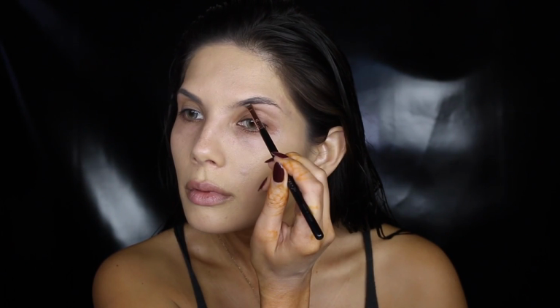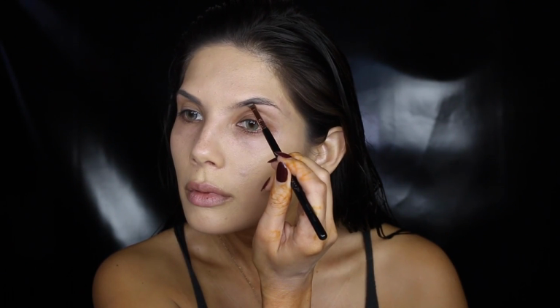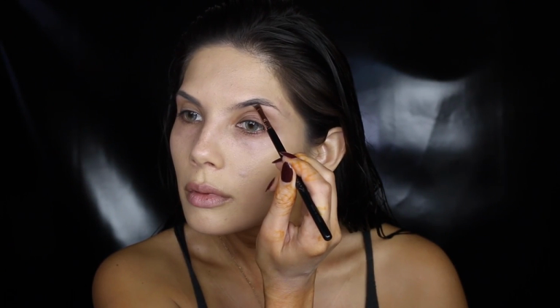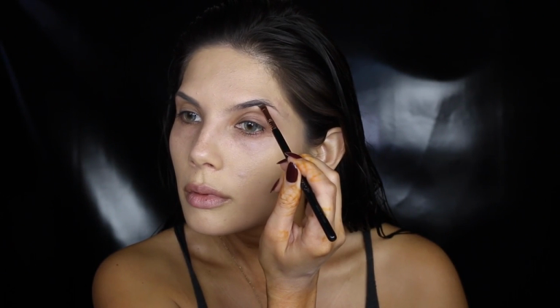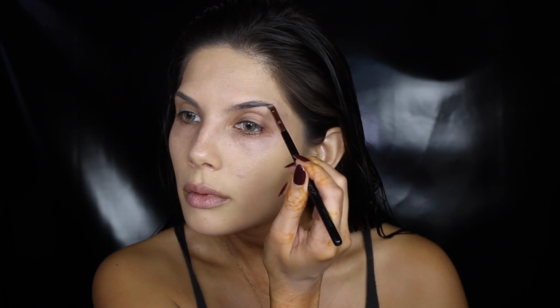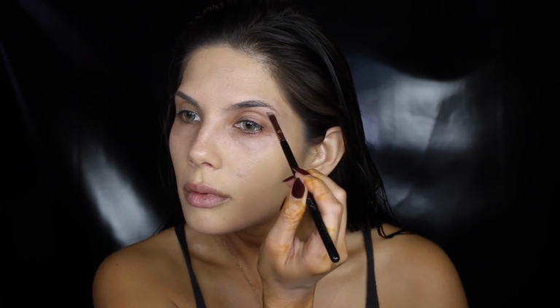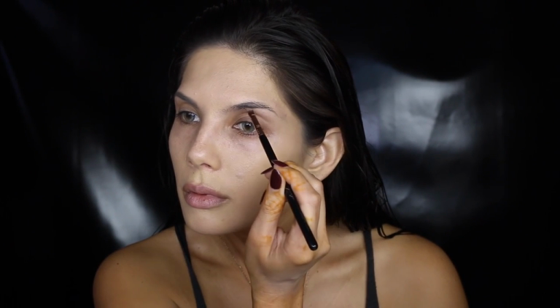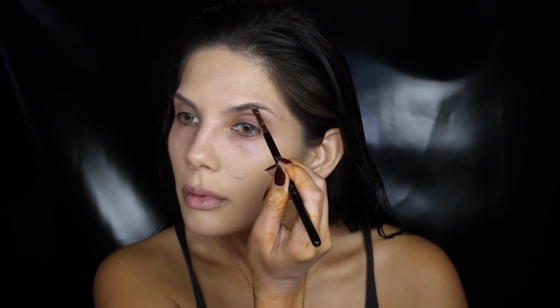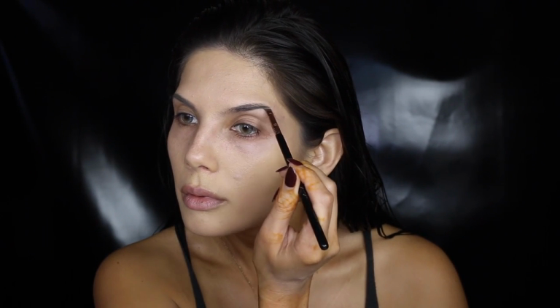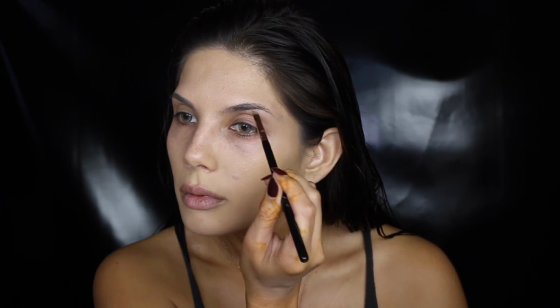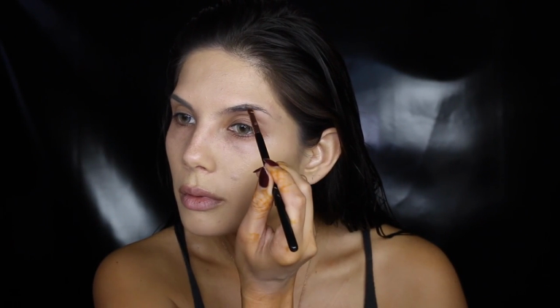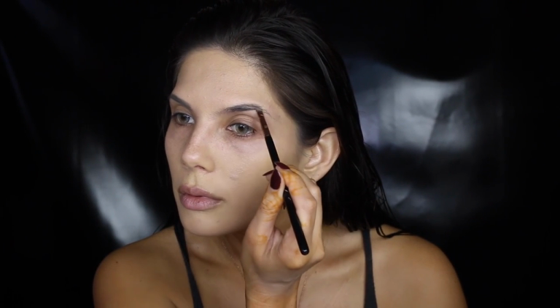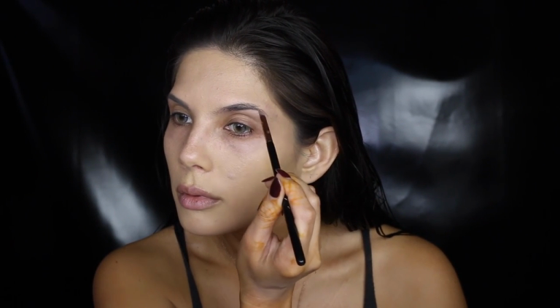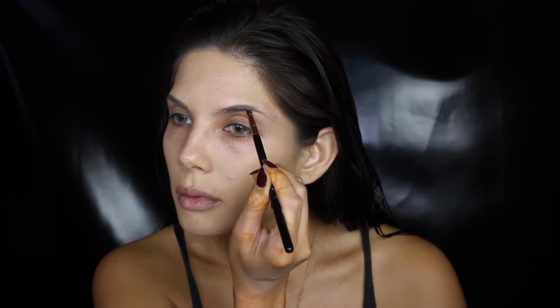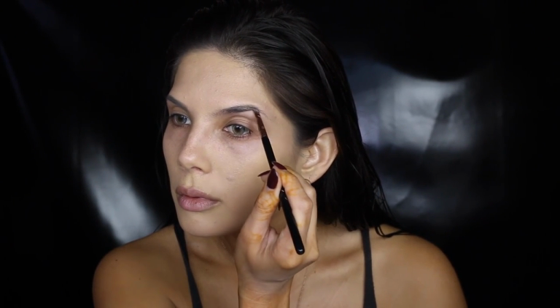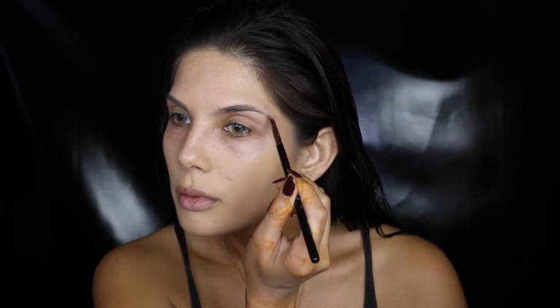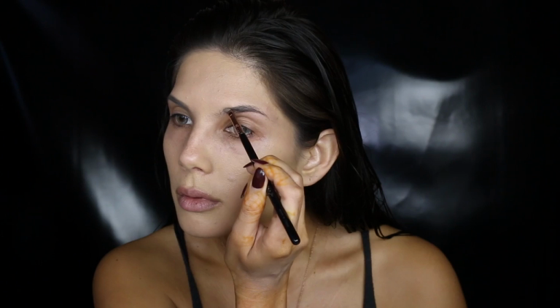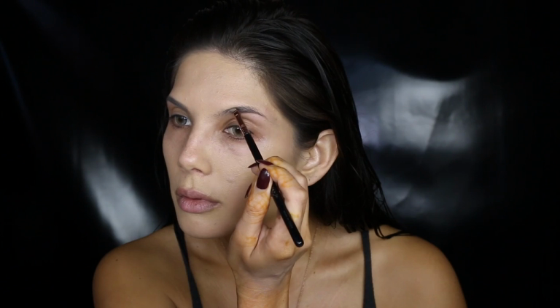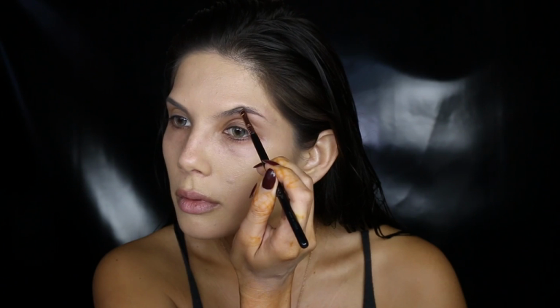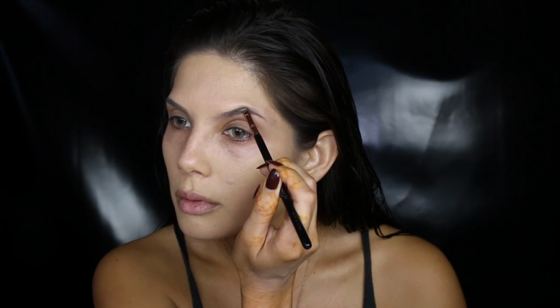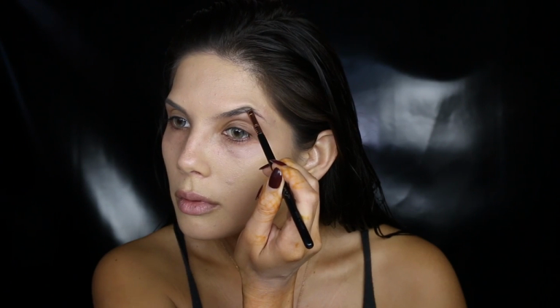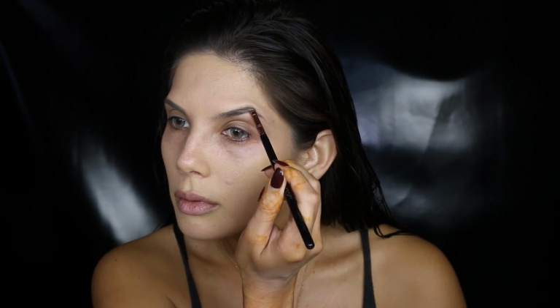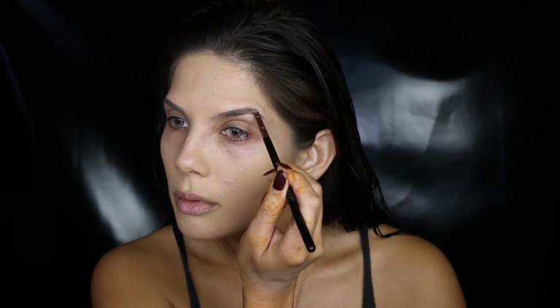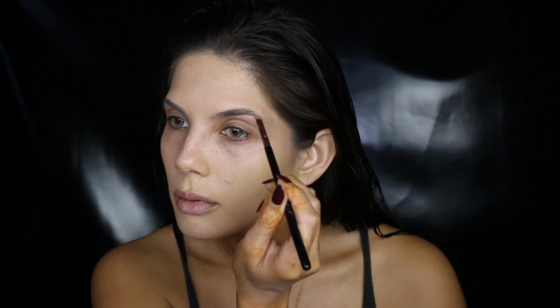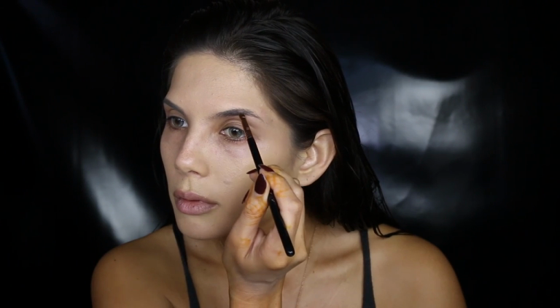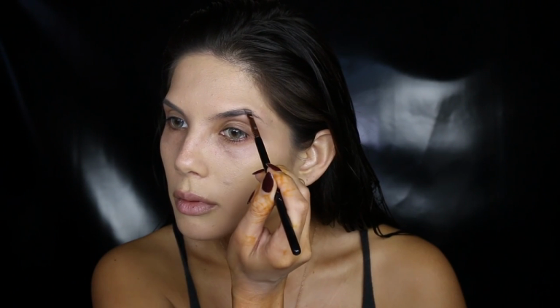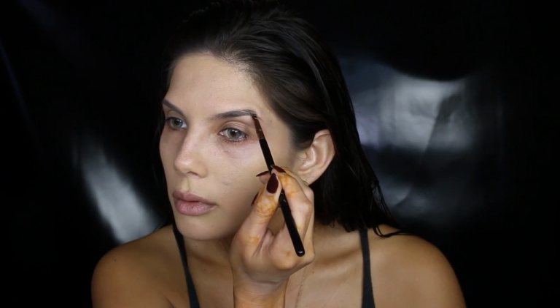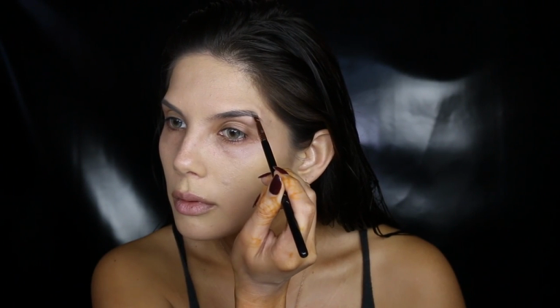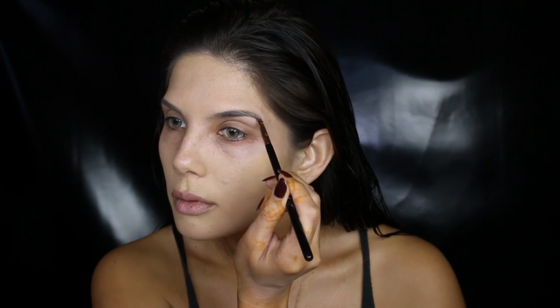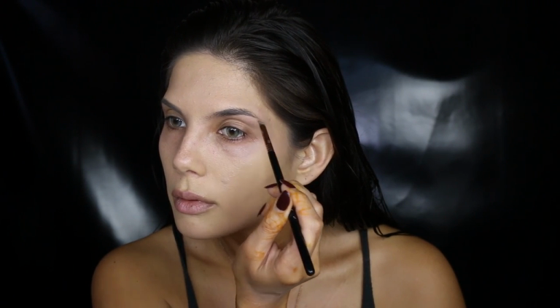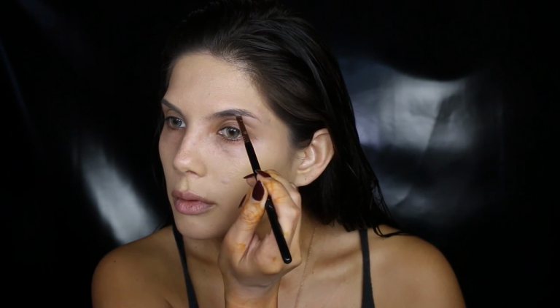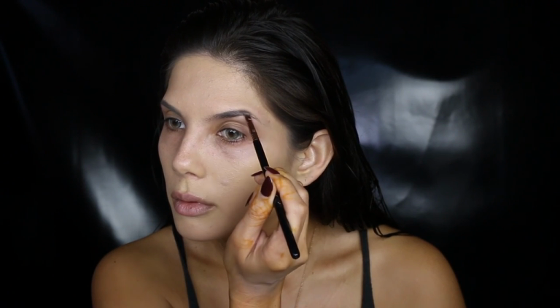I'm starting with my brows — I'm going to fill them in with my usual deep brow and then add a darker shade to the tail to create that gradient effect.